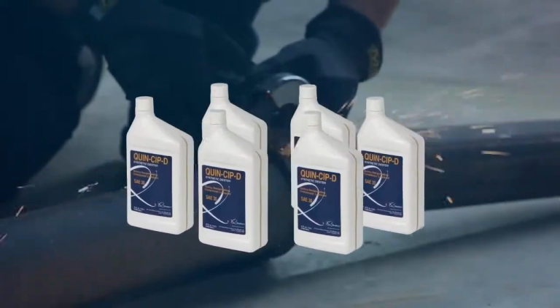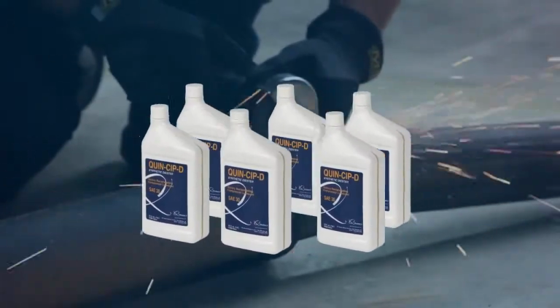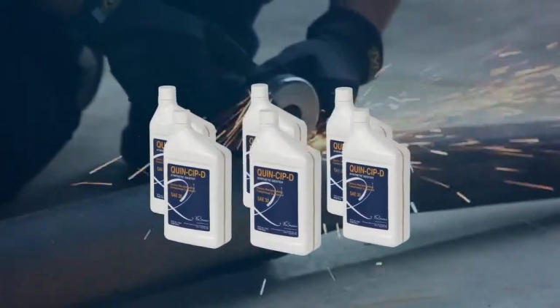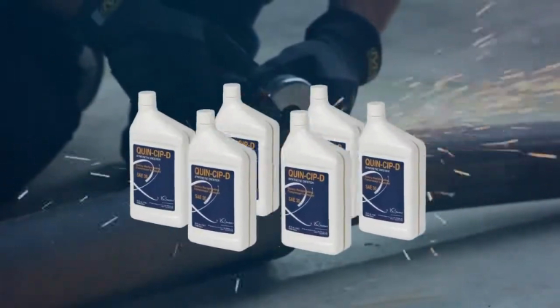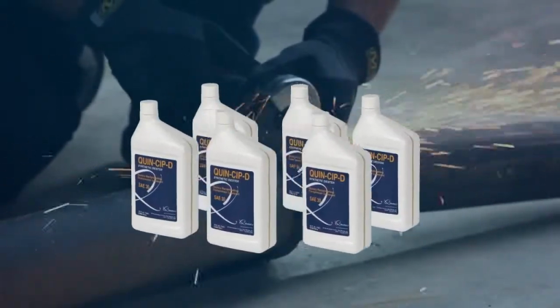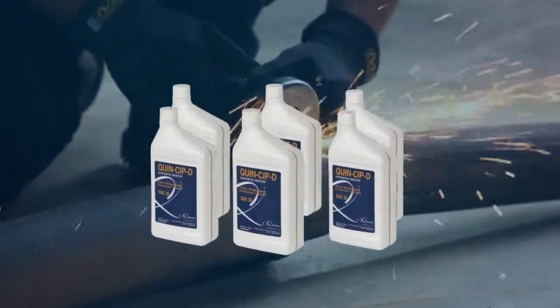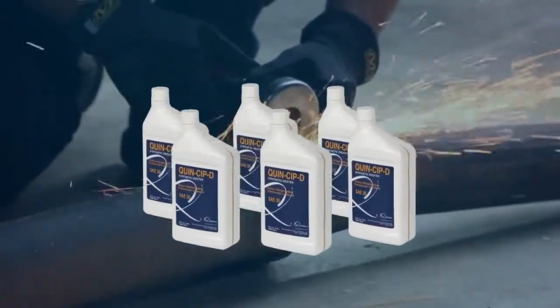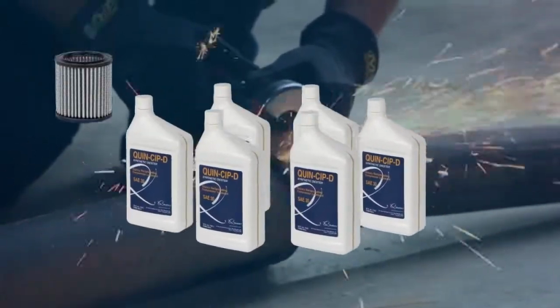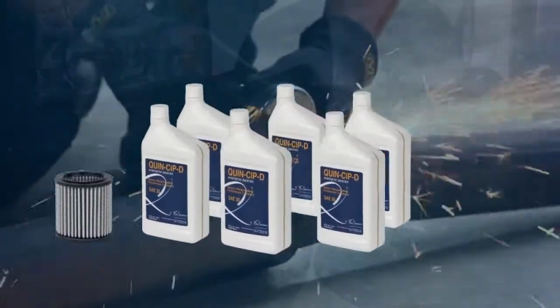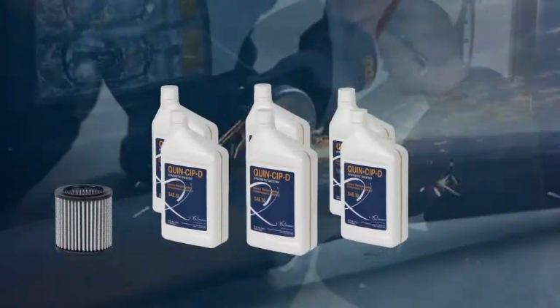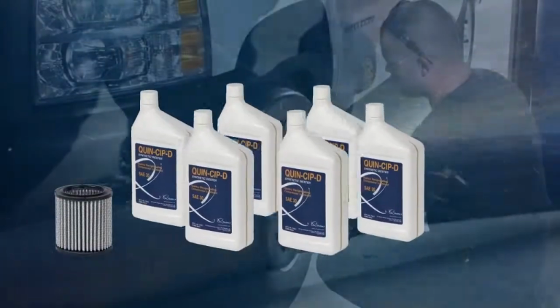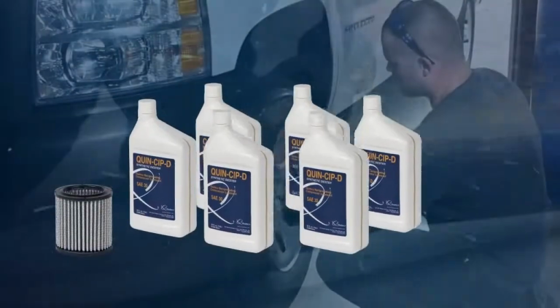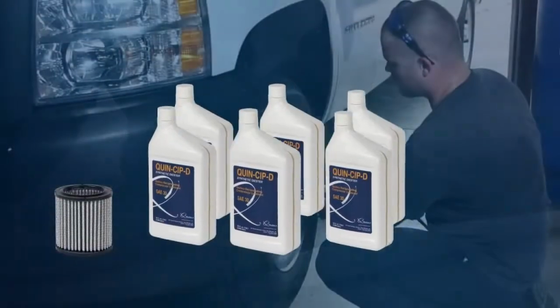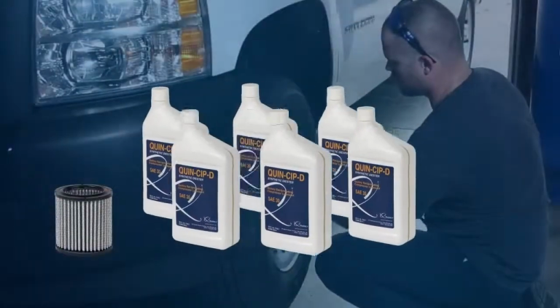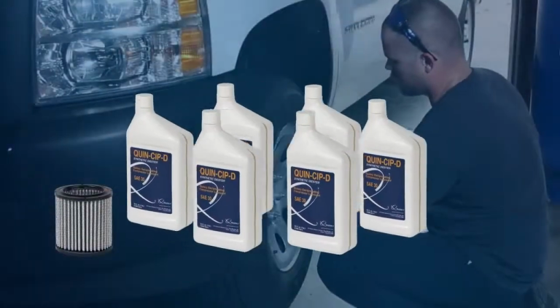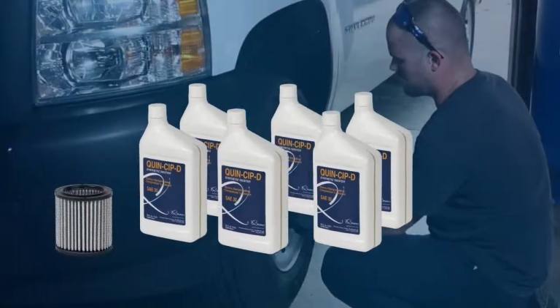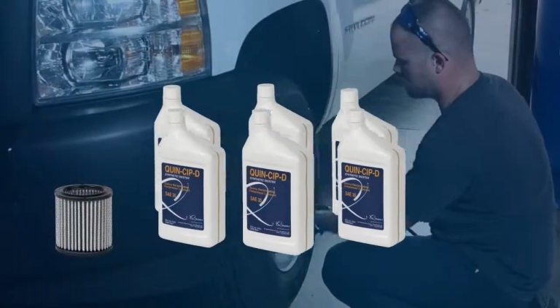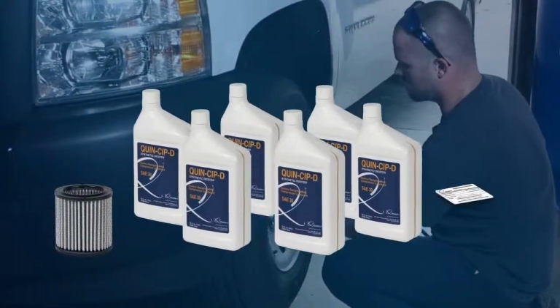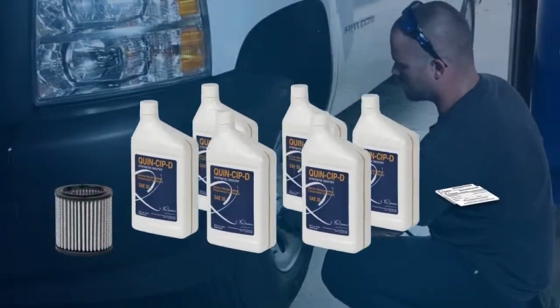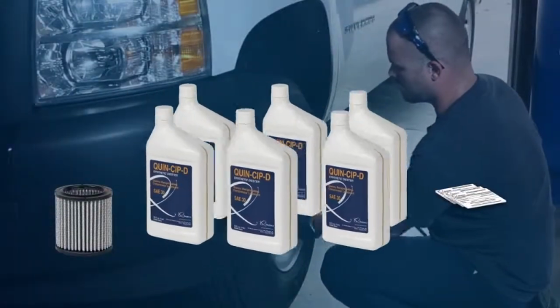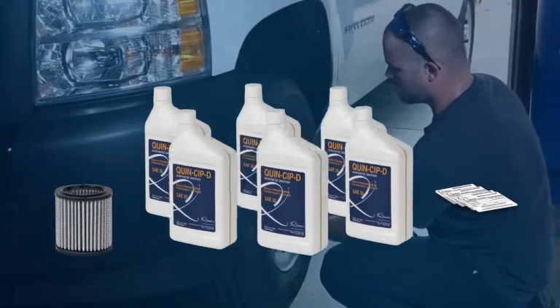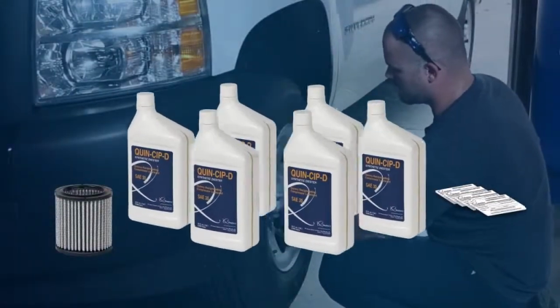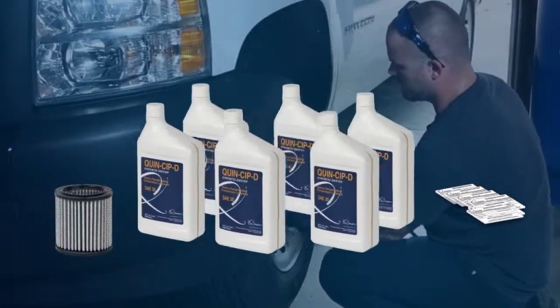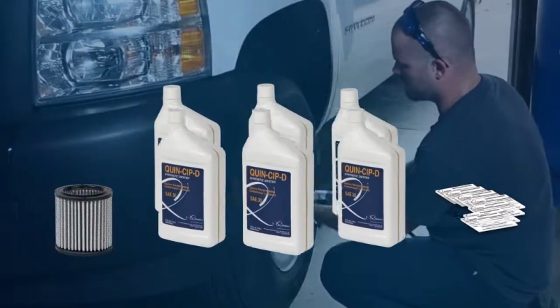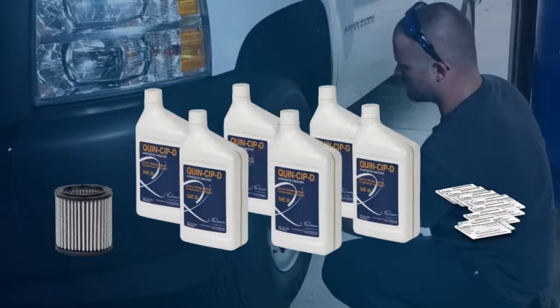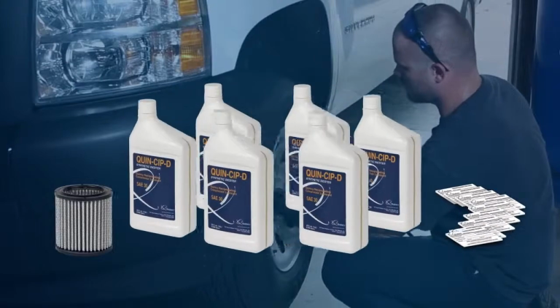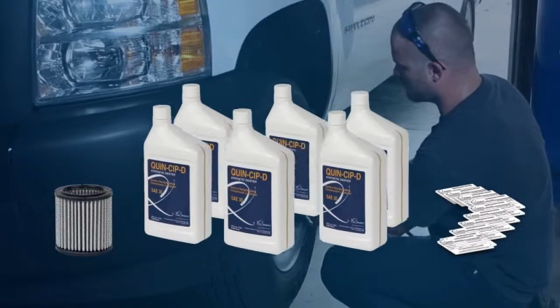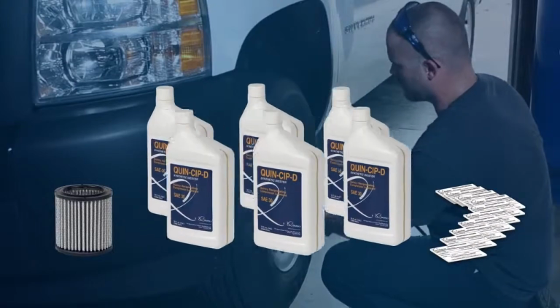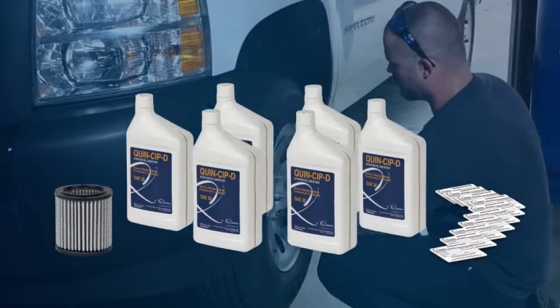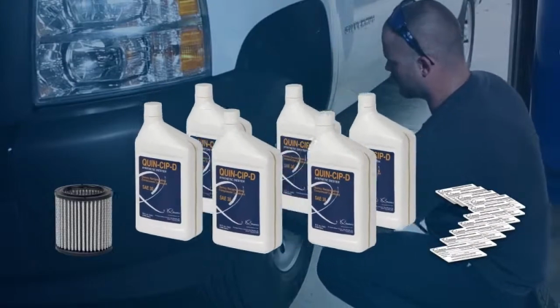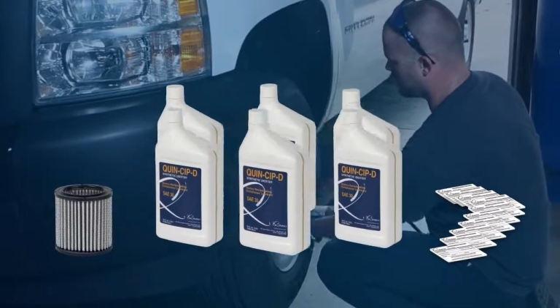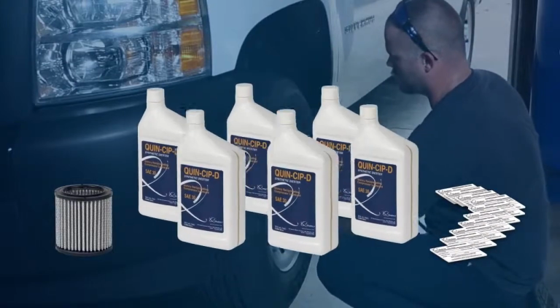1 high-grade polyester air filter element, and 10 maintenance stickers.